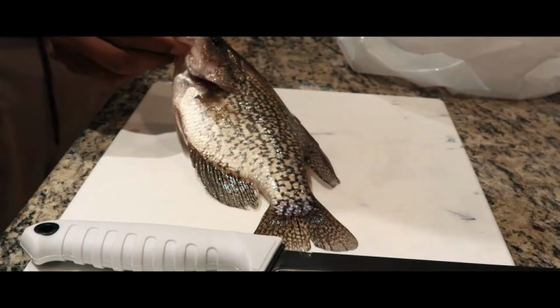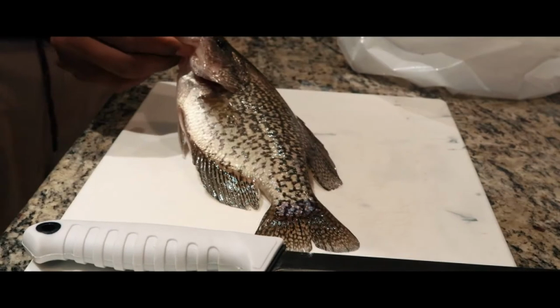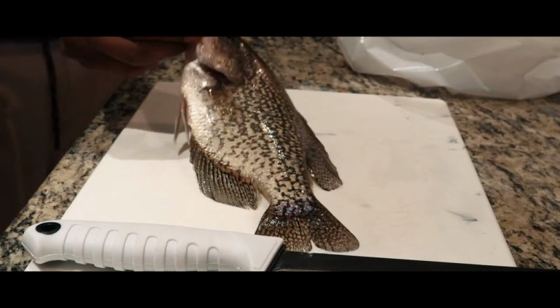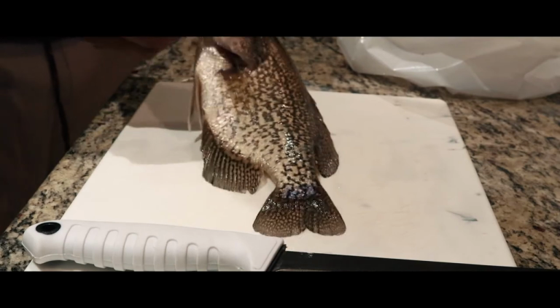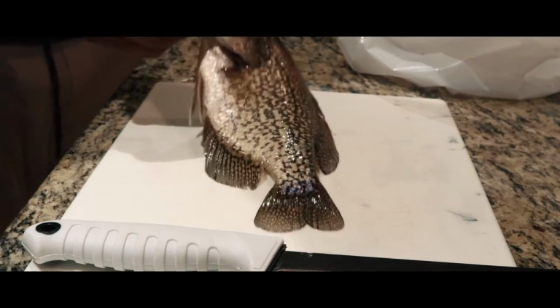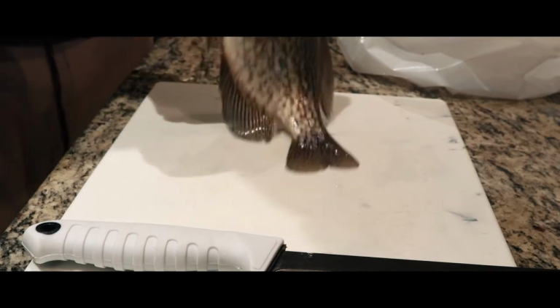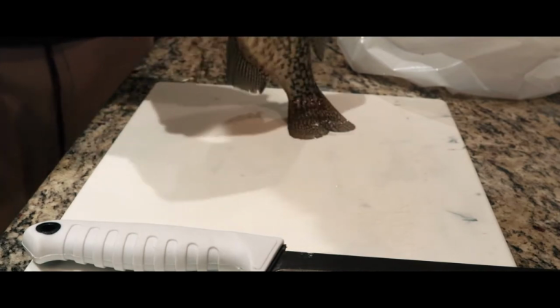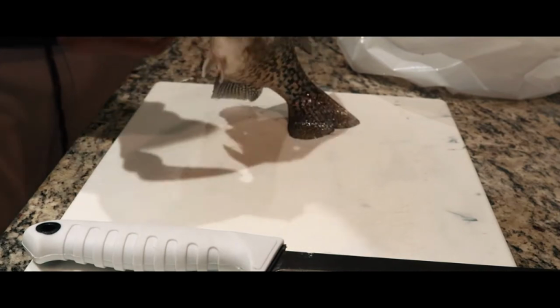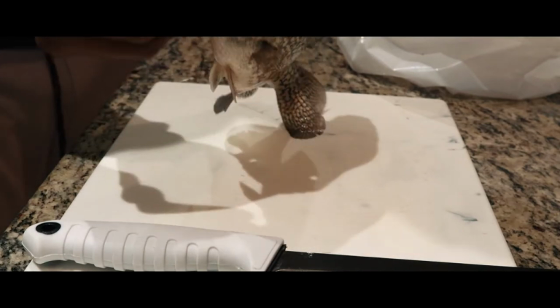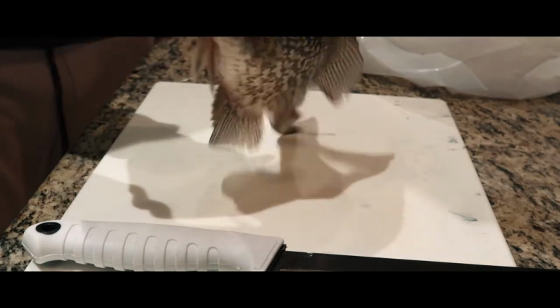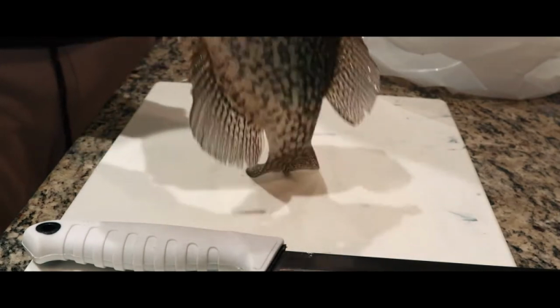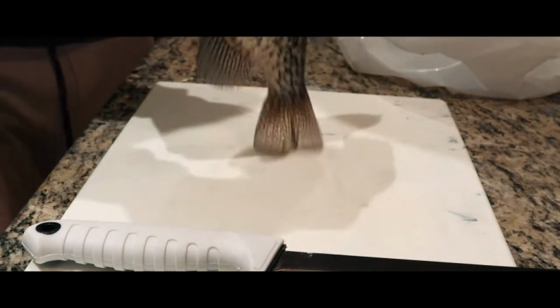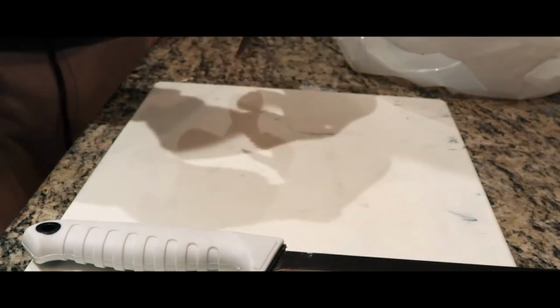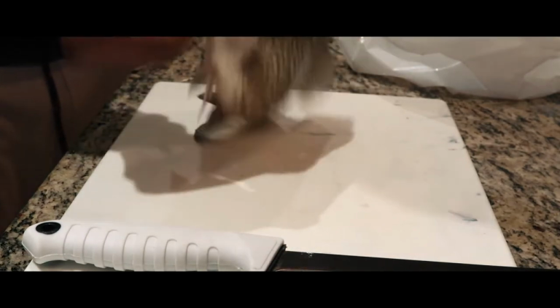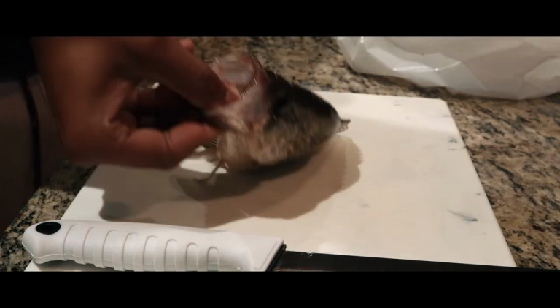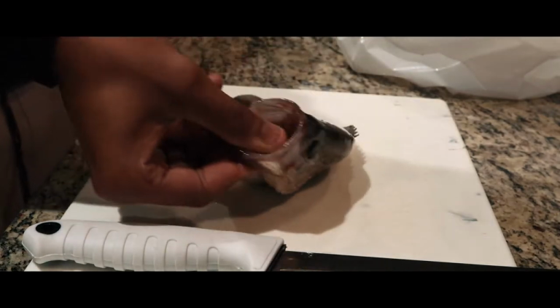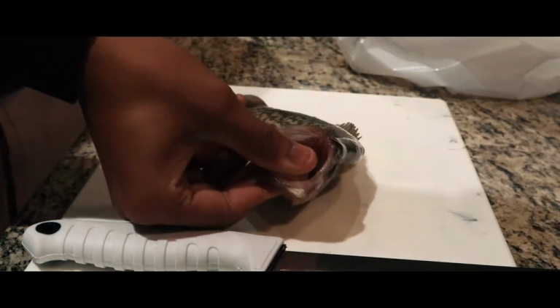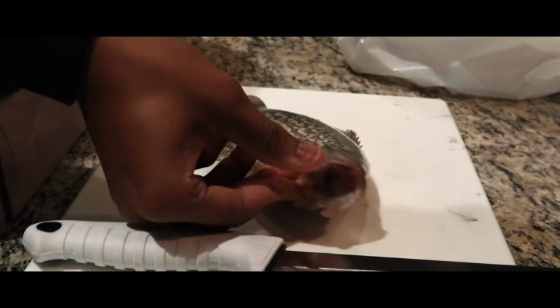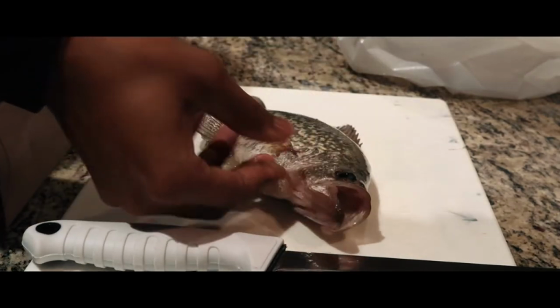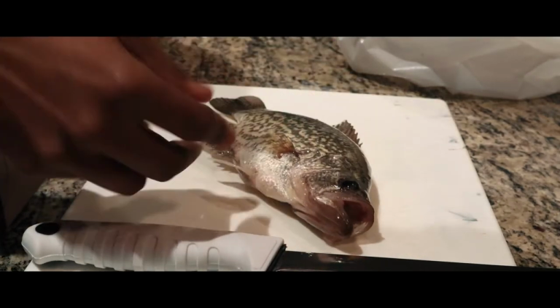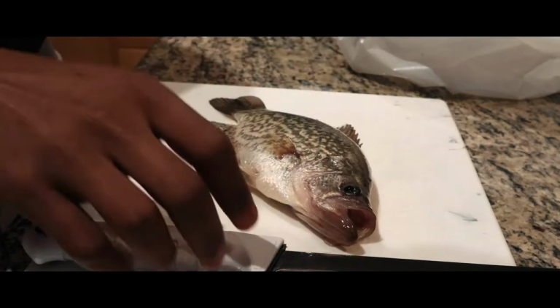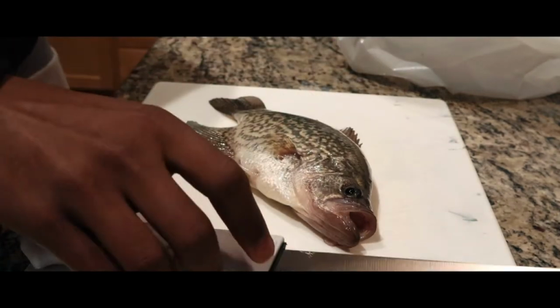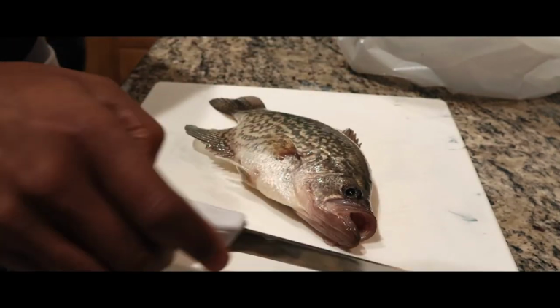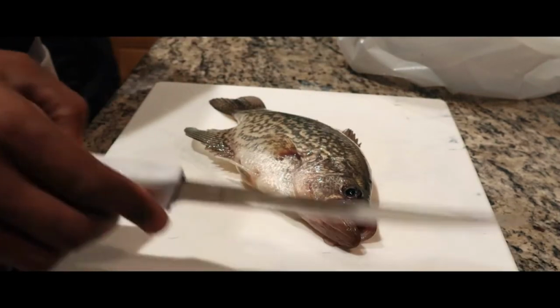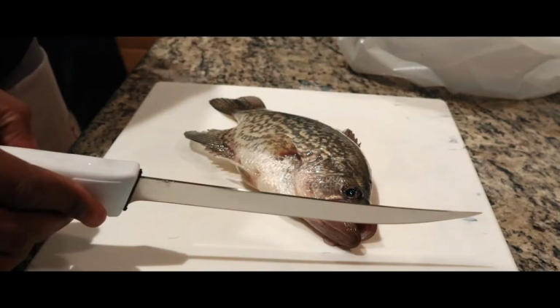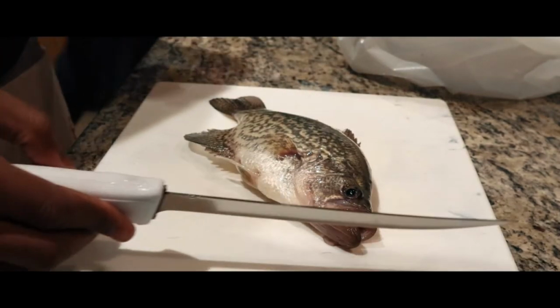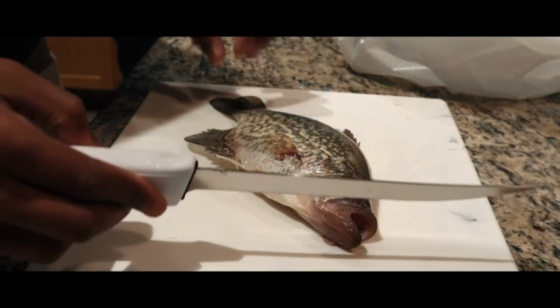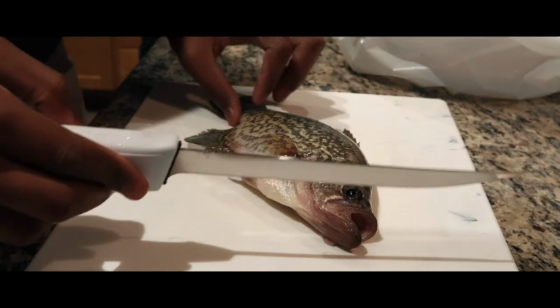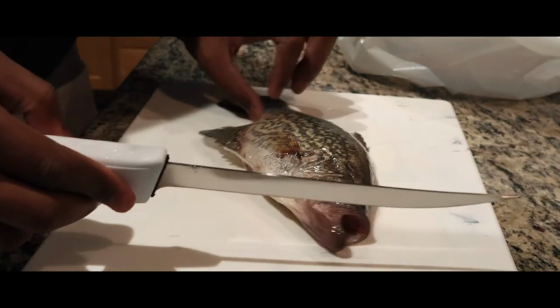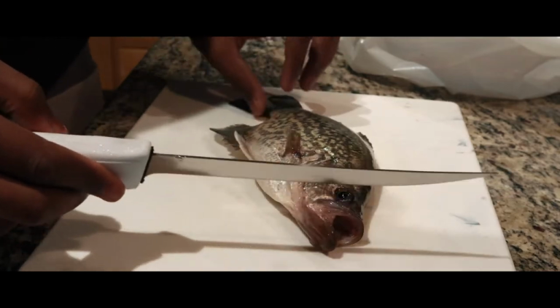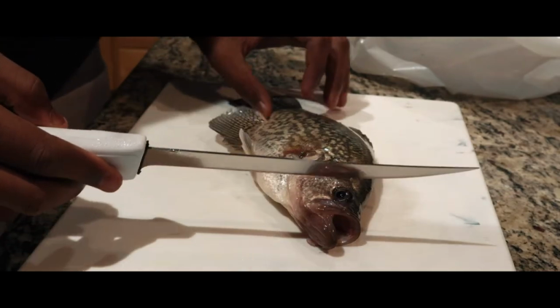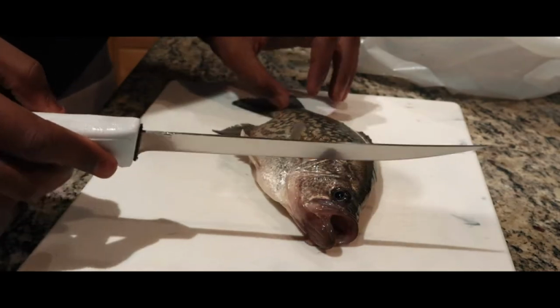As you can see, they still got a little fight in them. Hopefully I can do this as painless as possible.